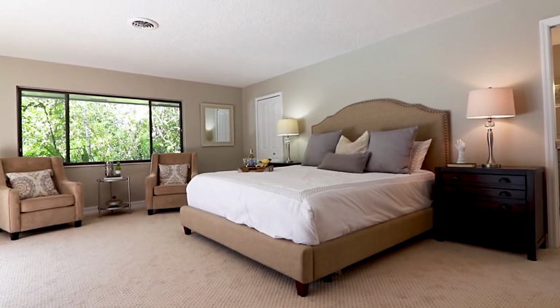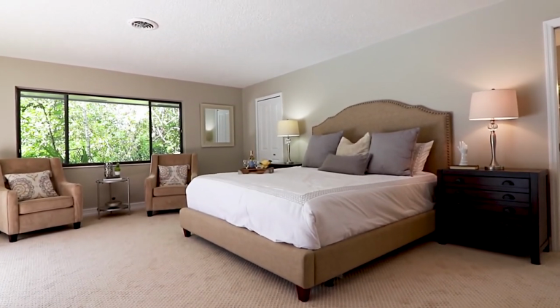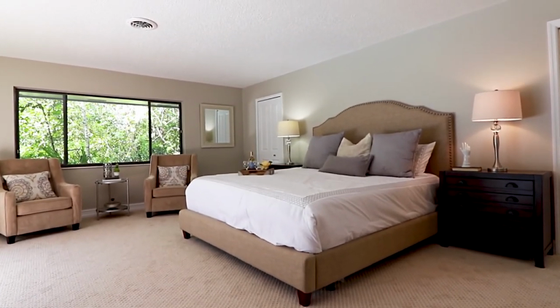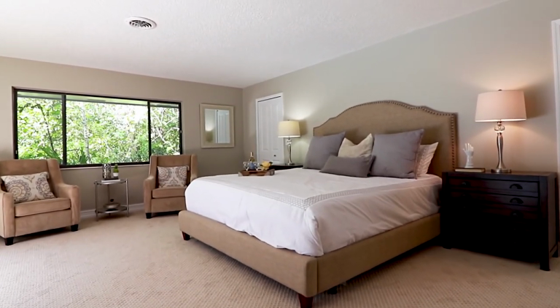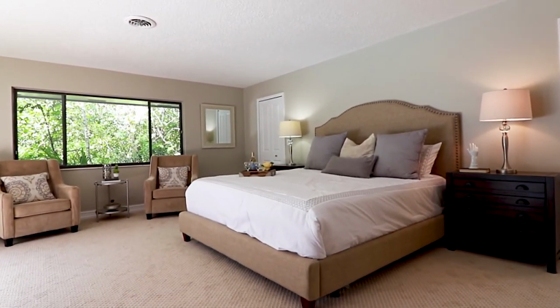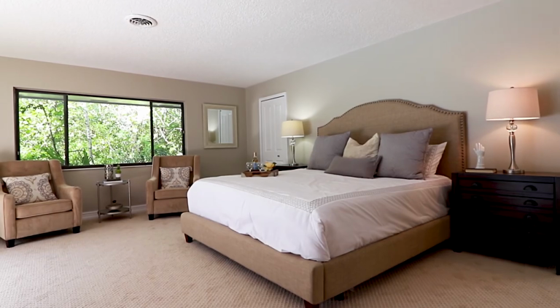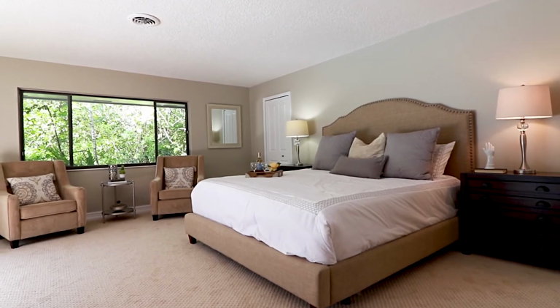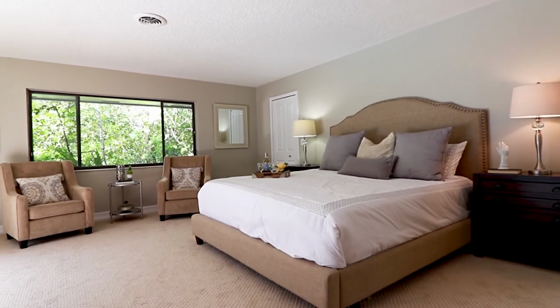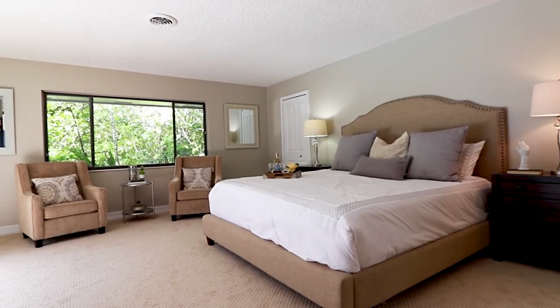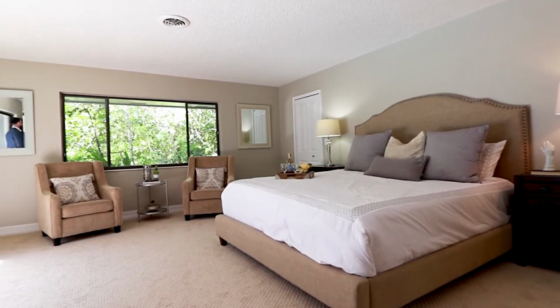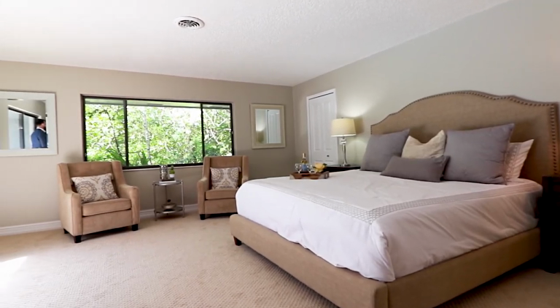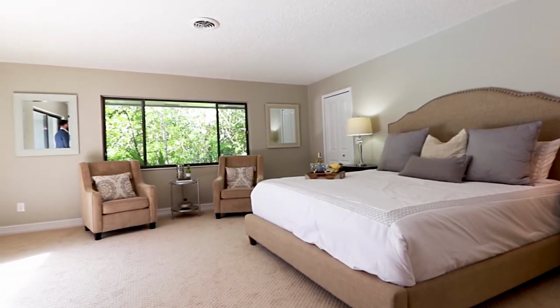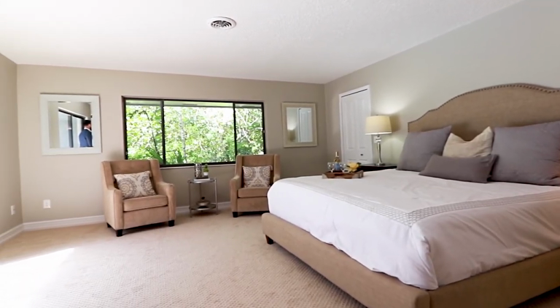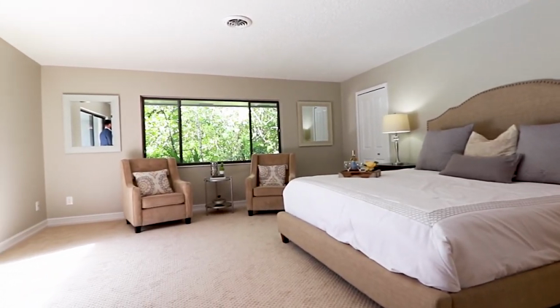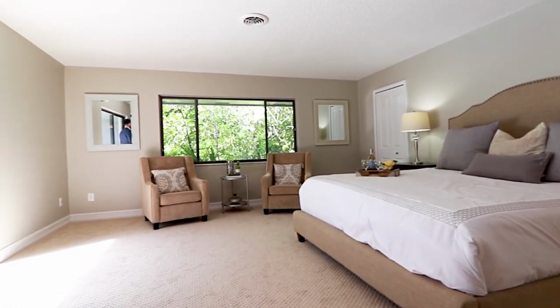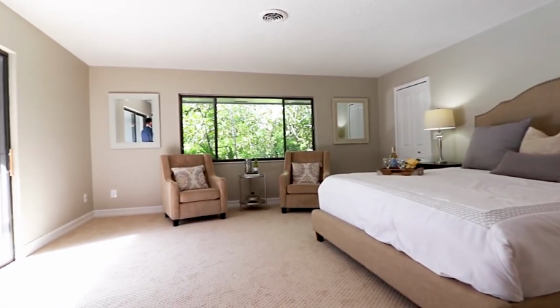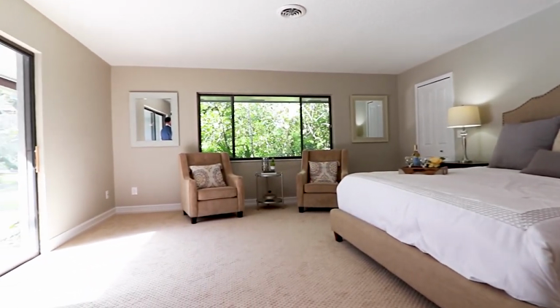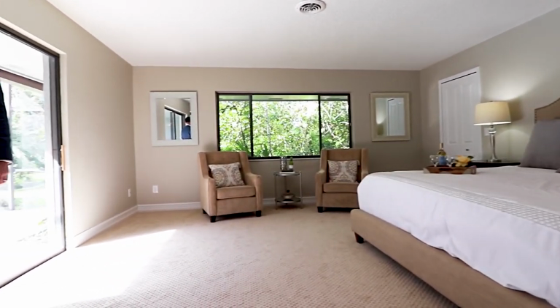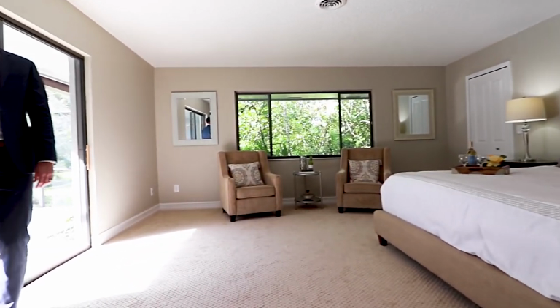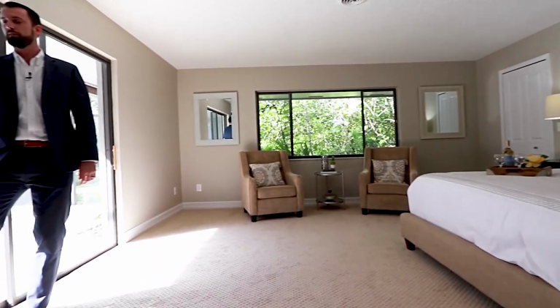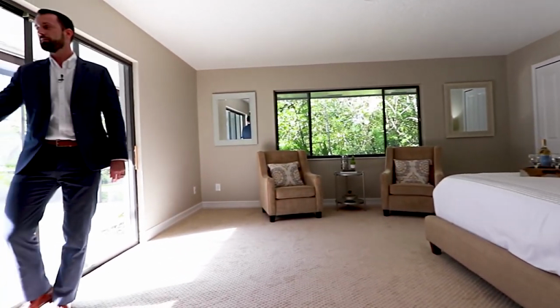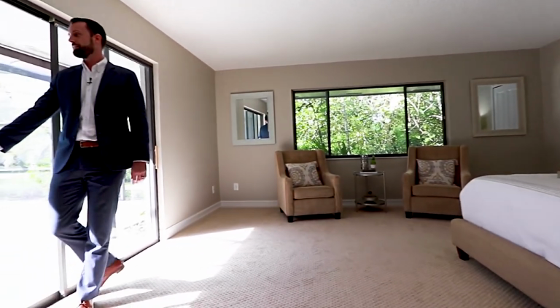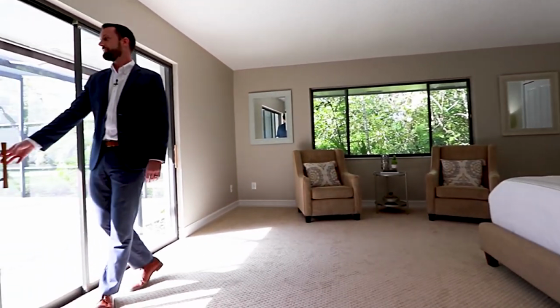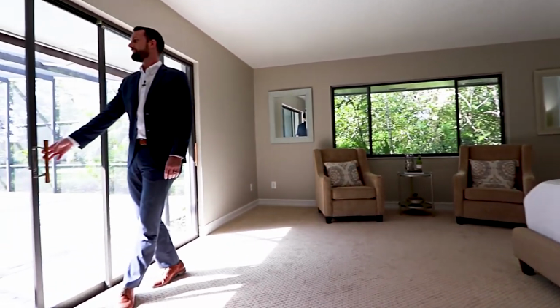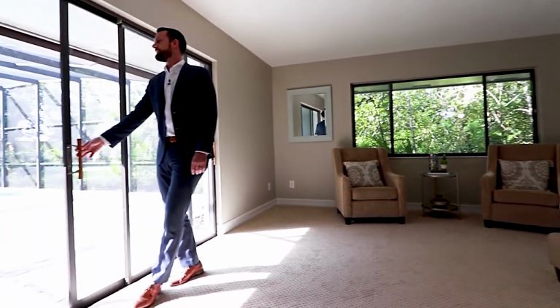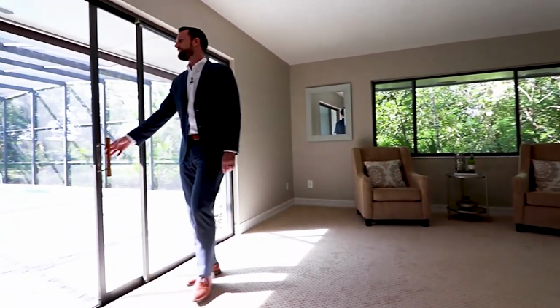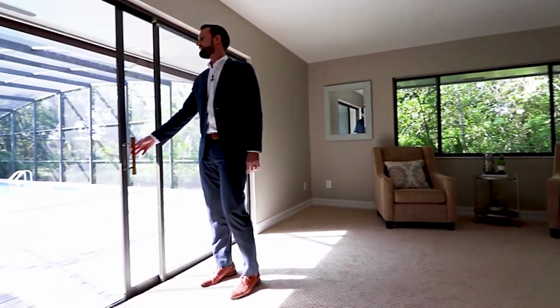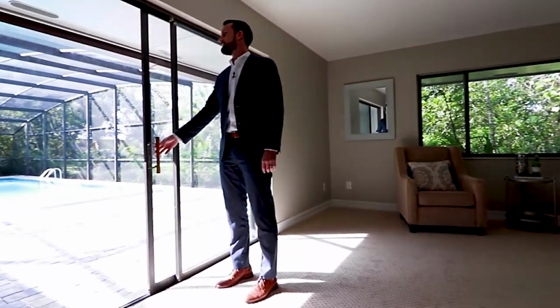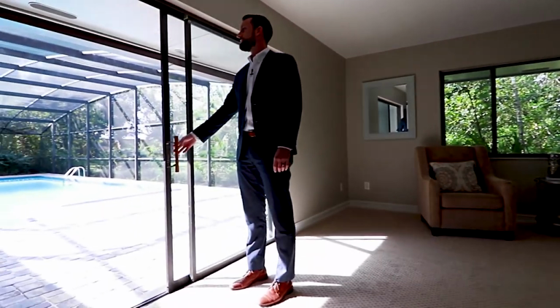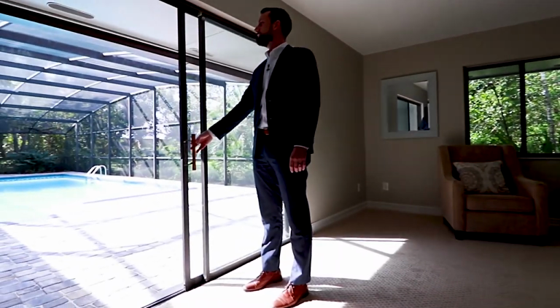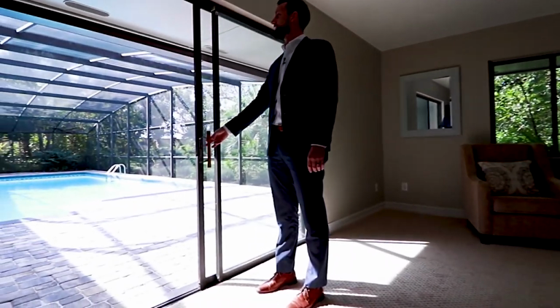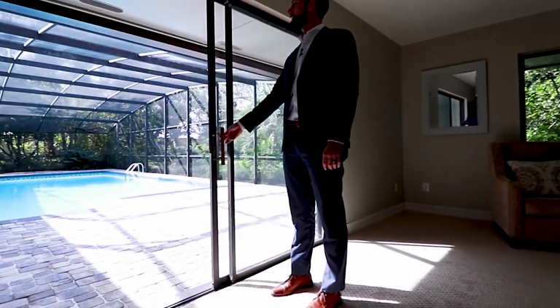Wake up in your master bedroom to views of your beautifully resurfaced pool and expansive paver deck.